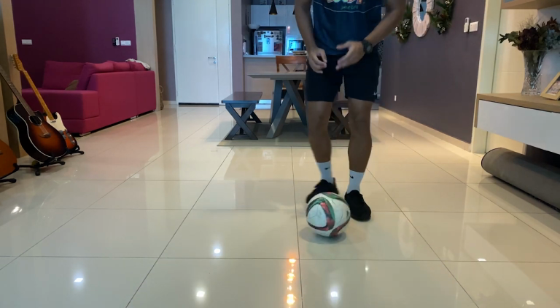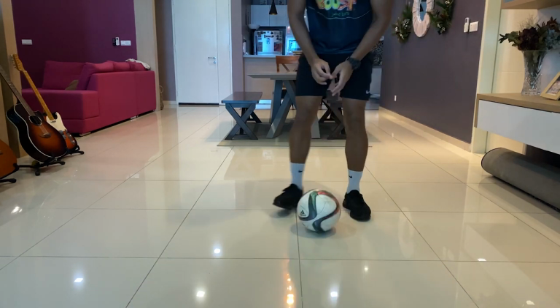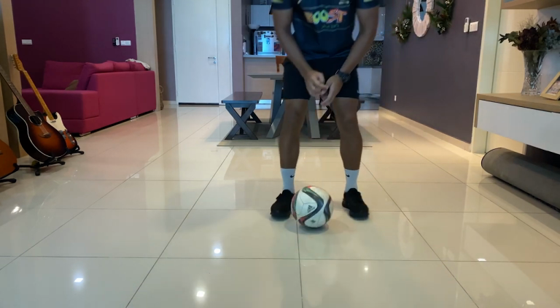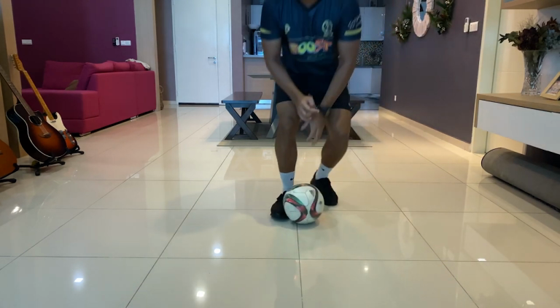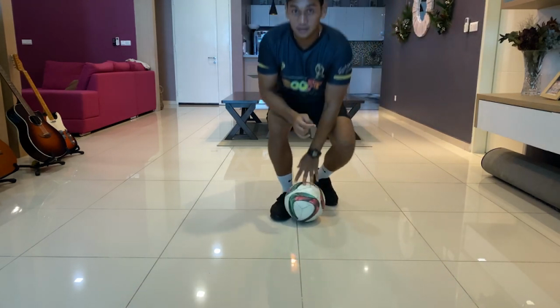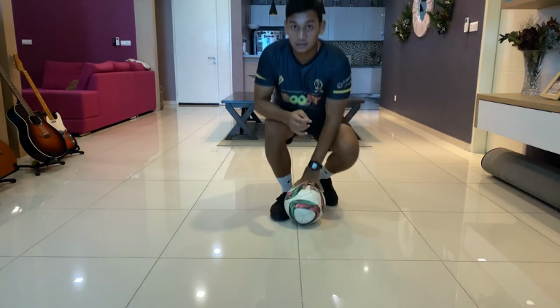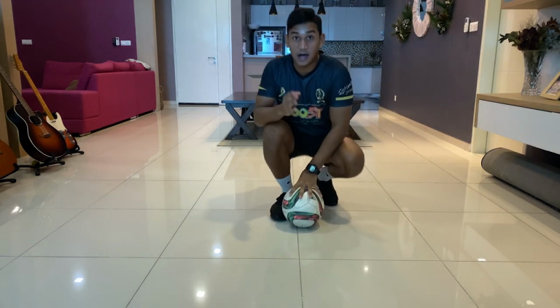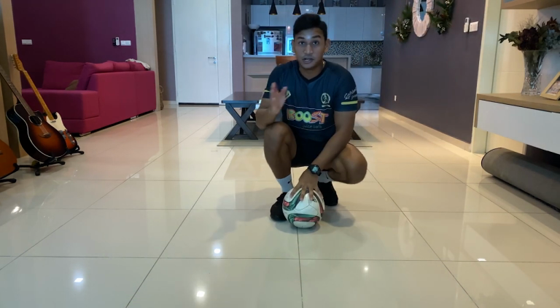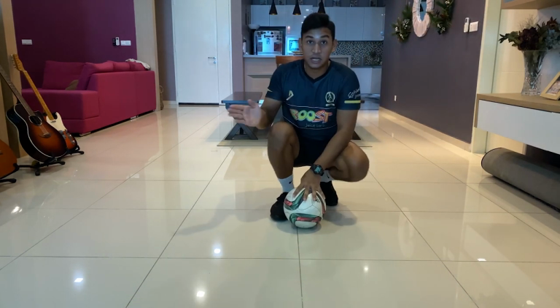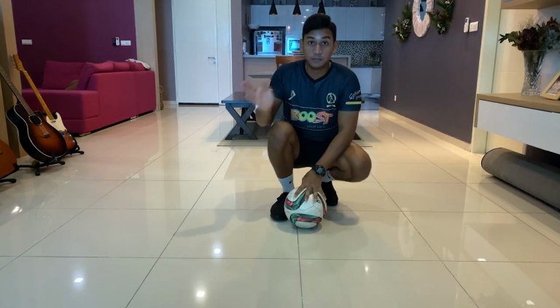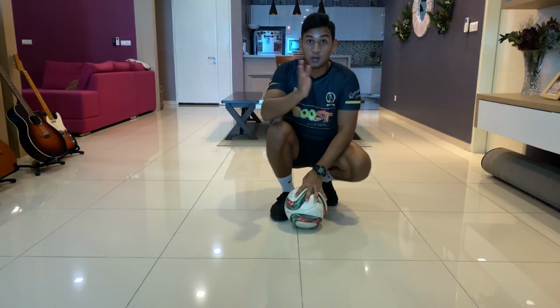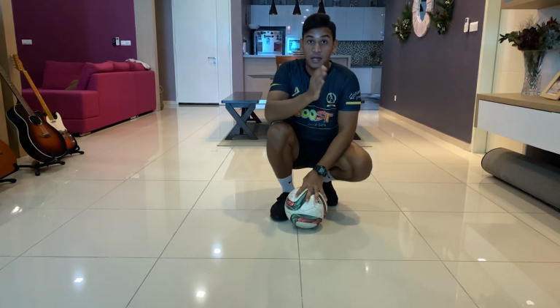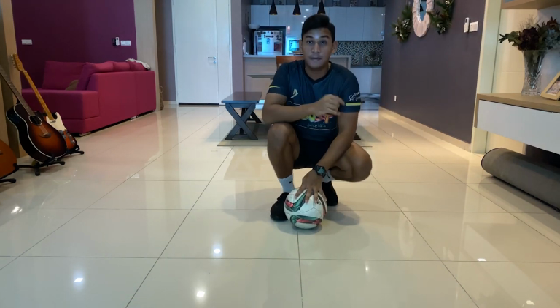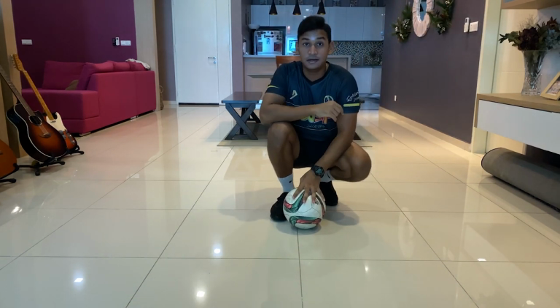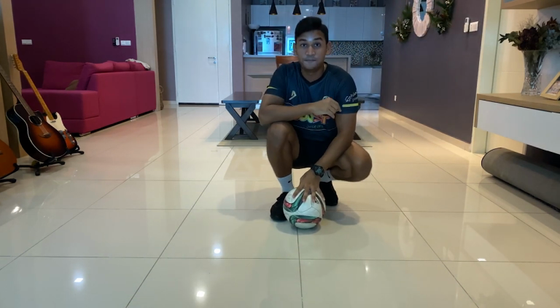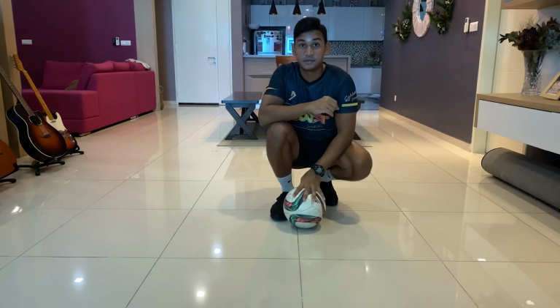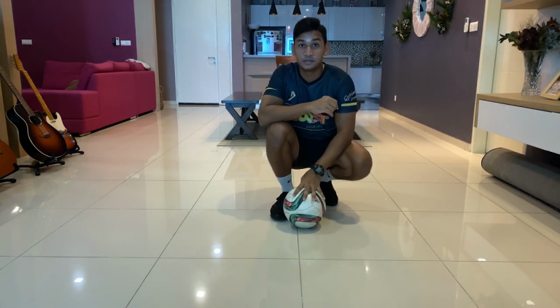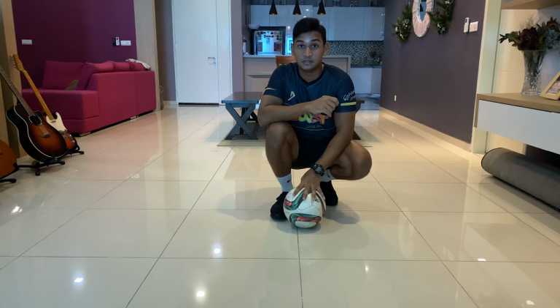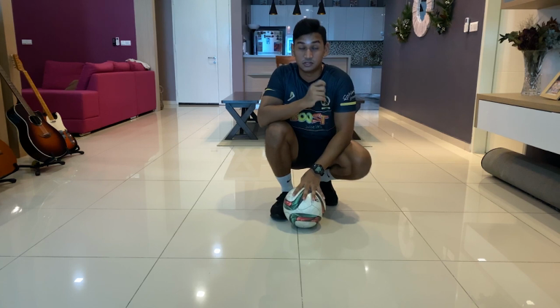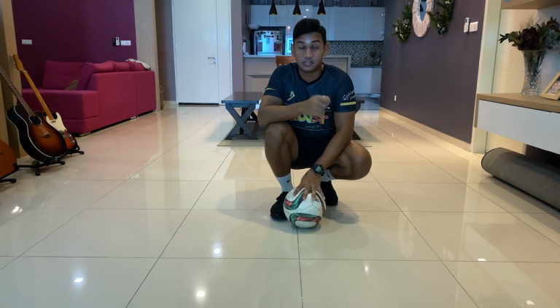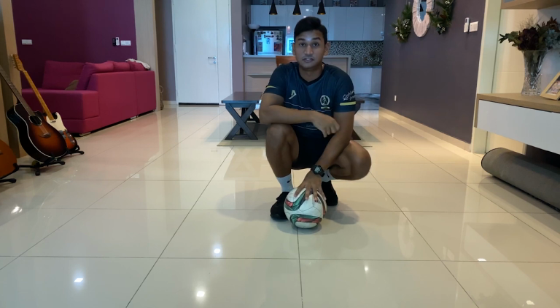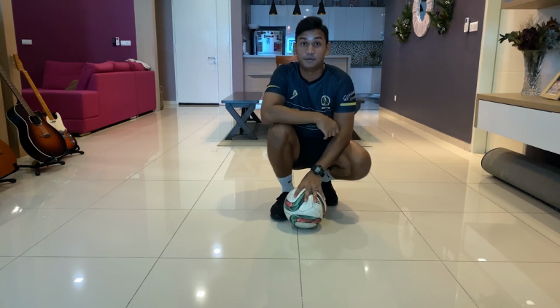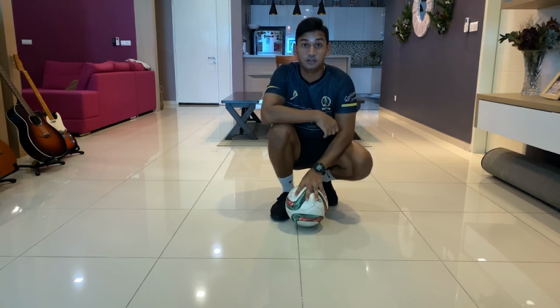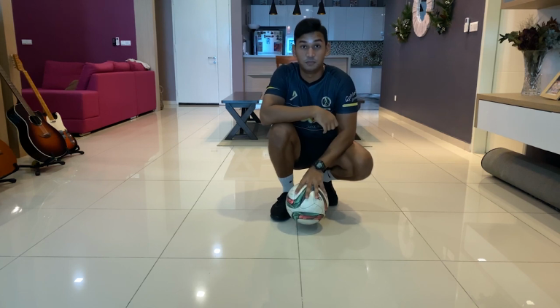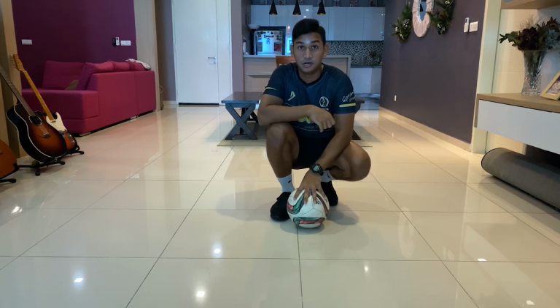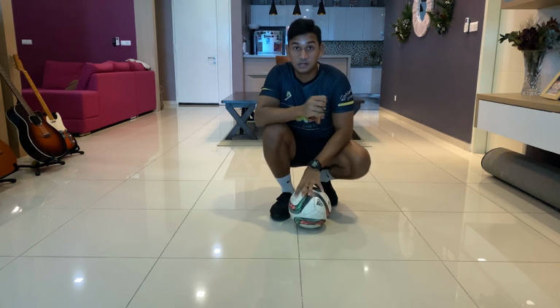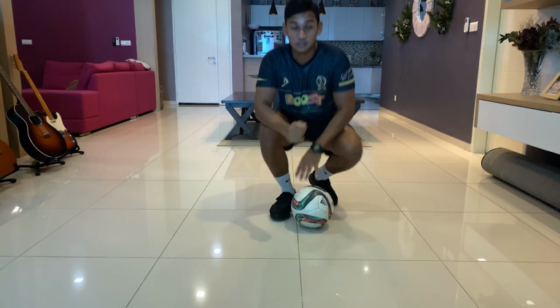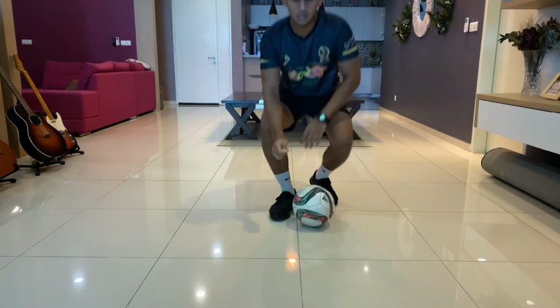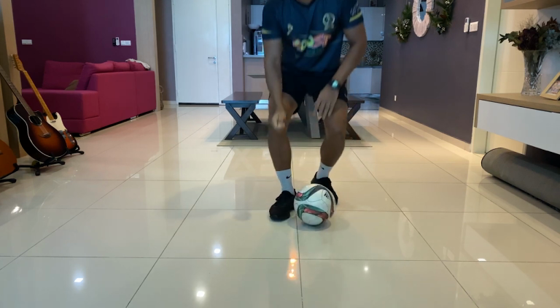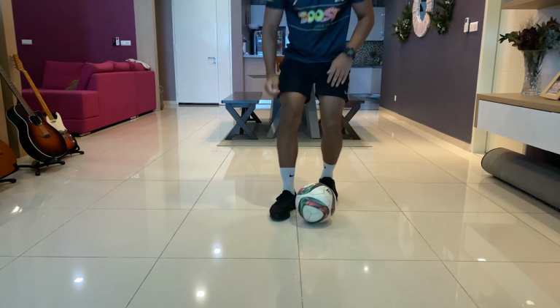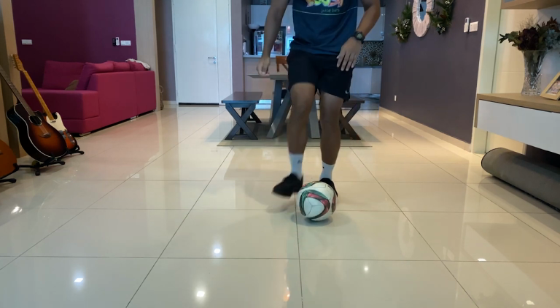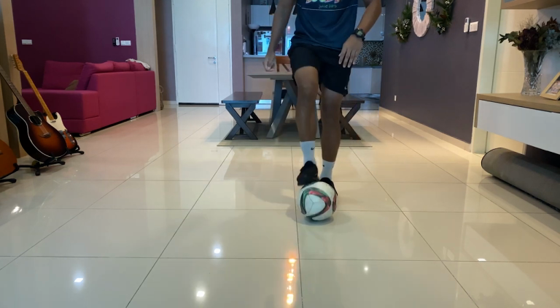The harder you hit the ball away, the better chances of beating your opponent. Let me show you again.